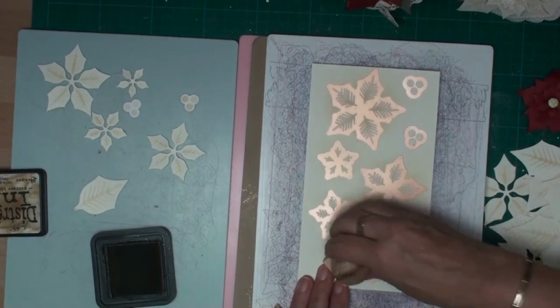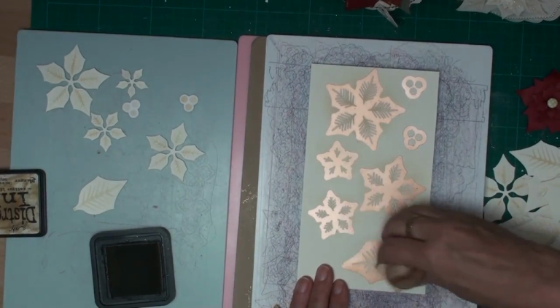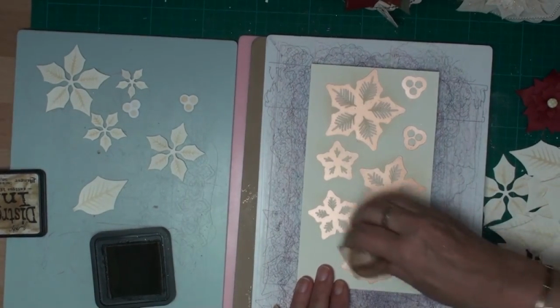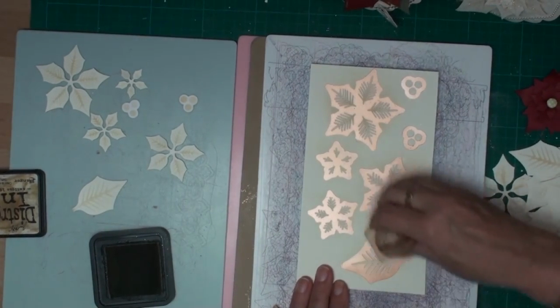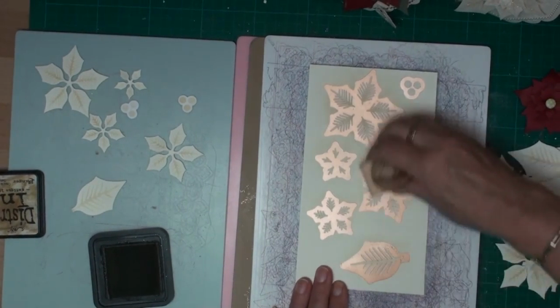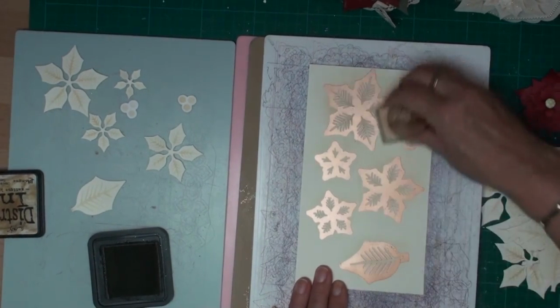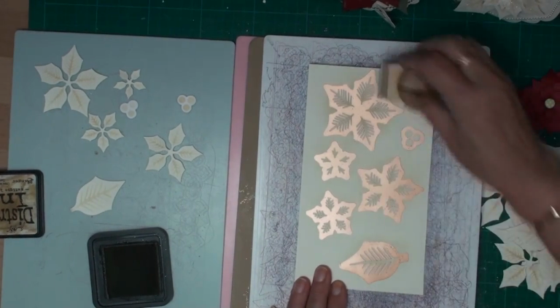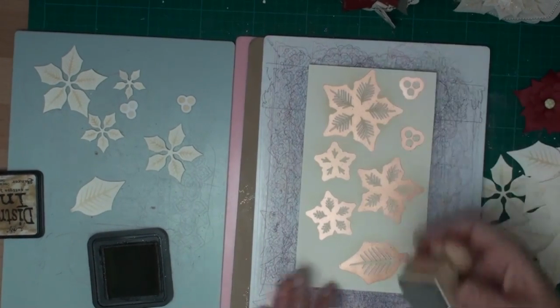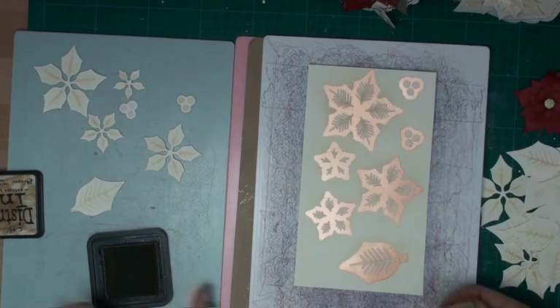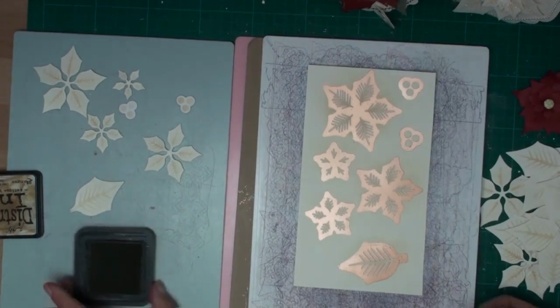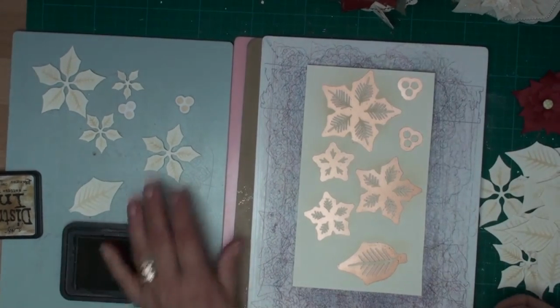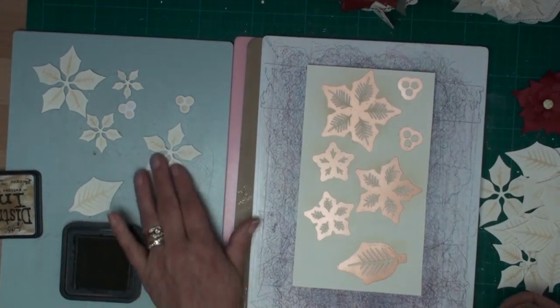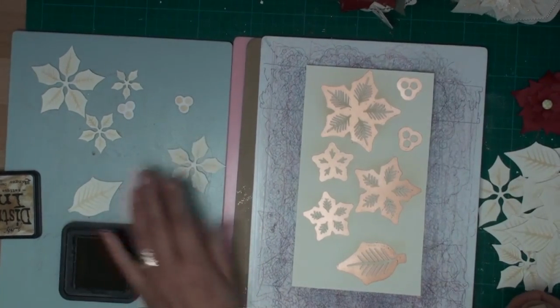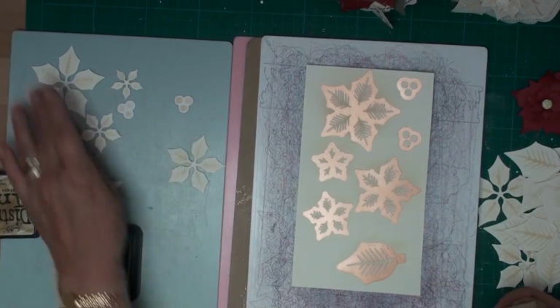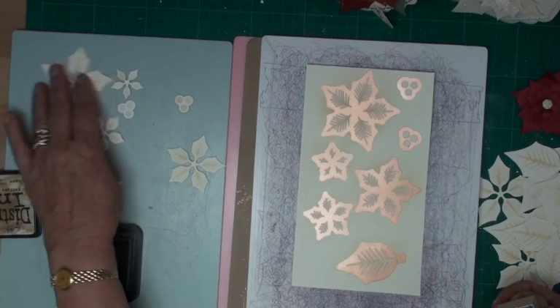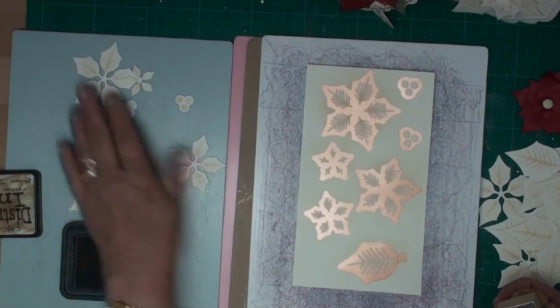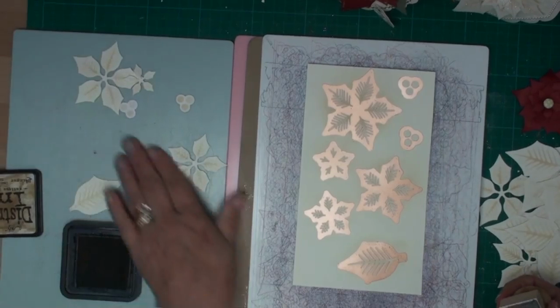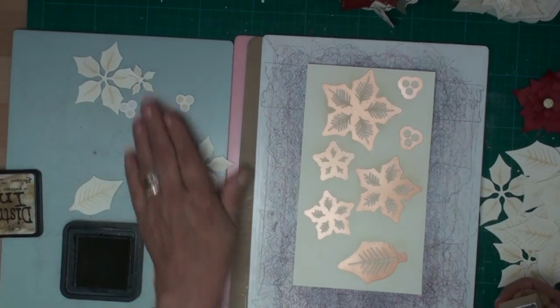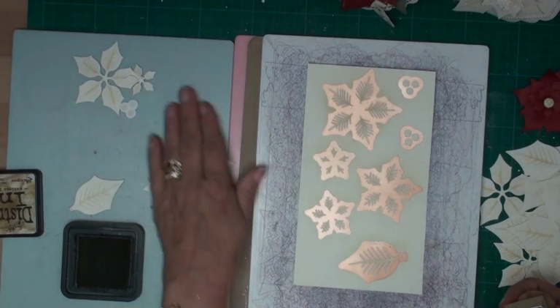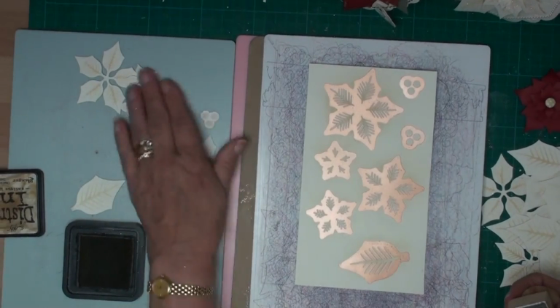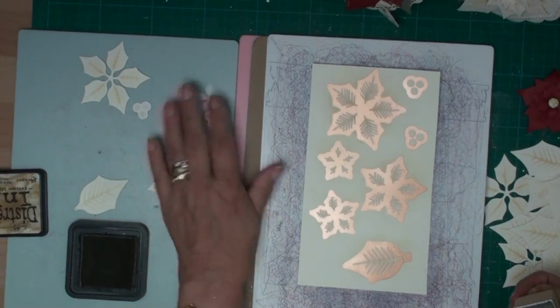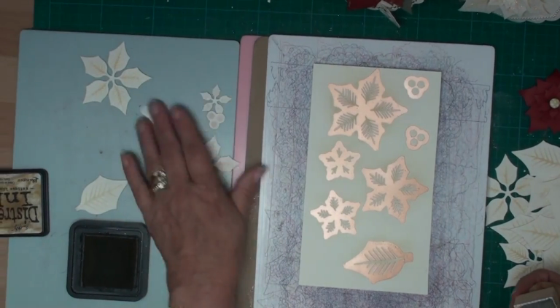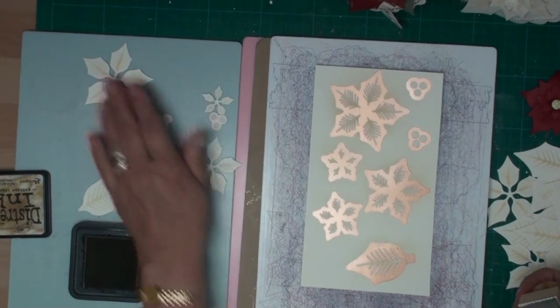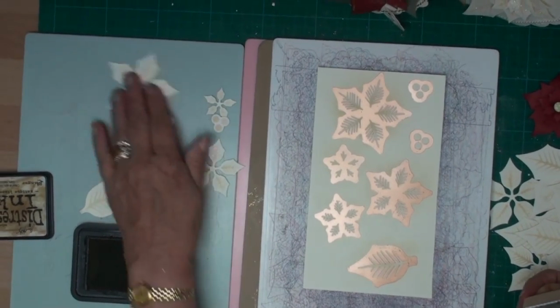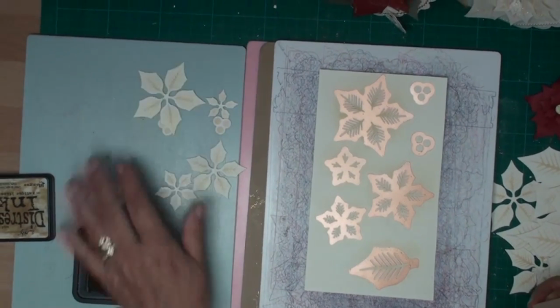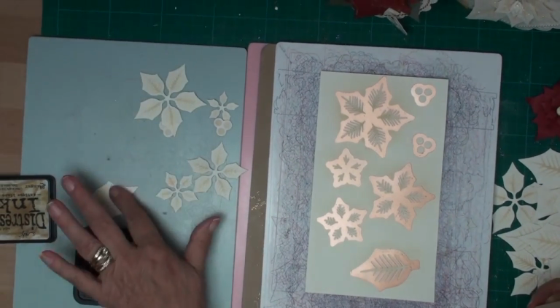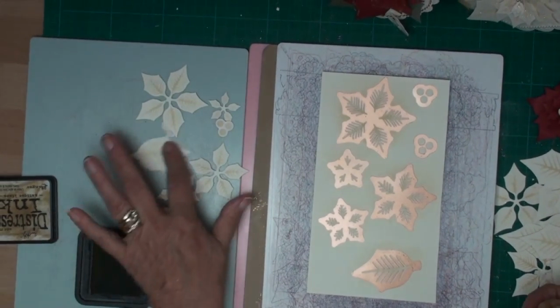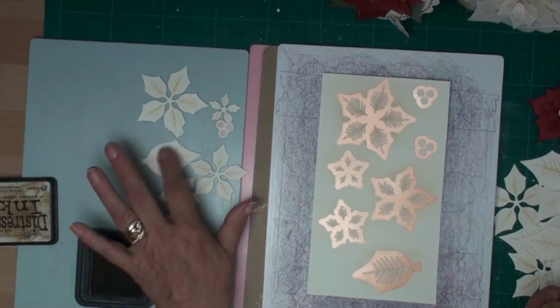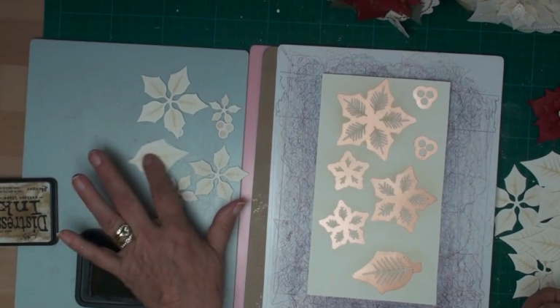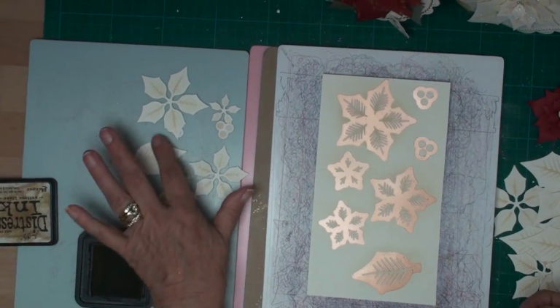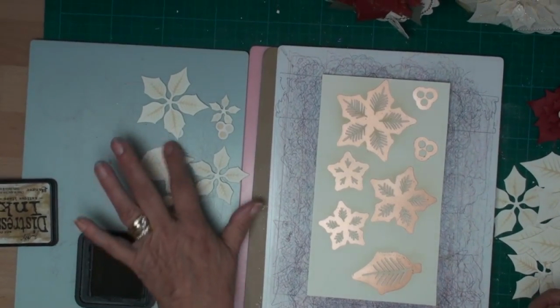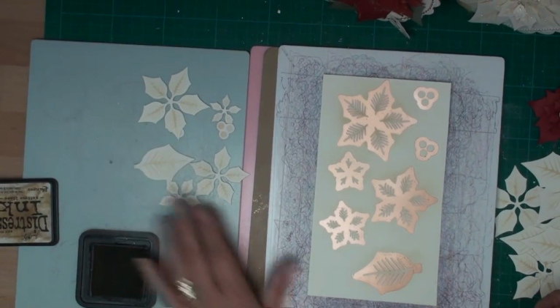And once you've done that, this is what you will have on your cards.